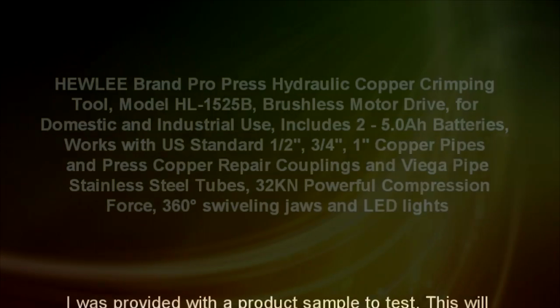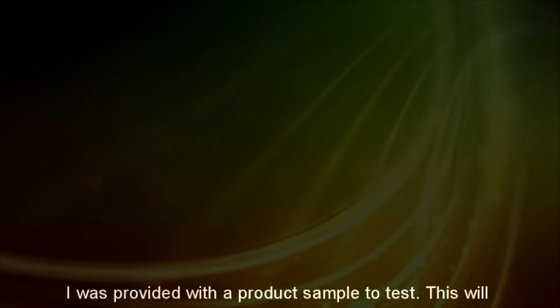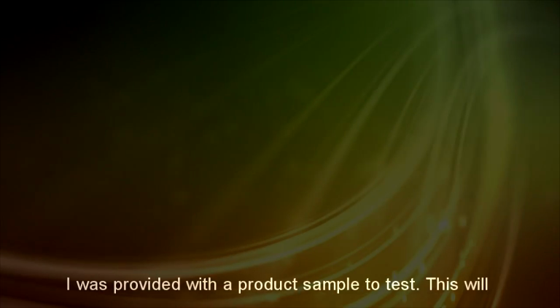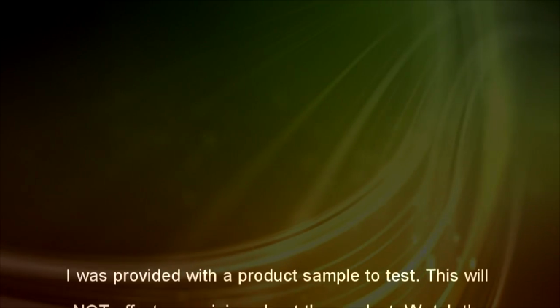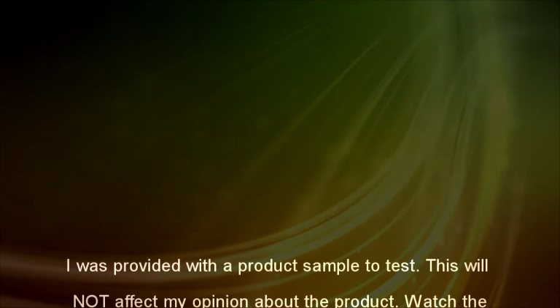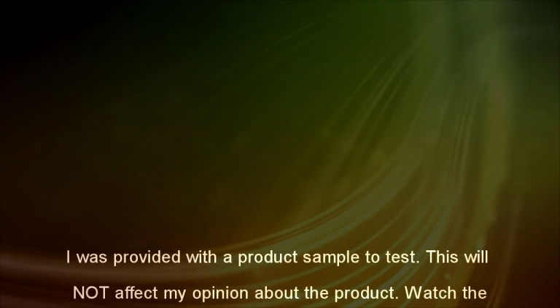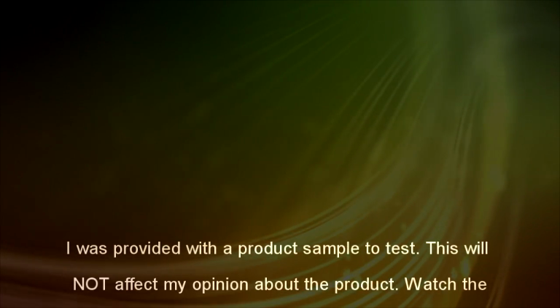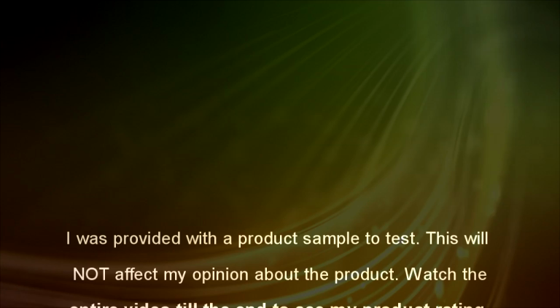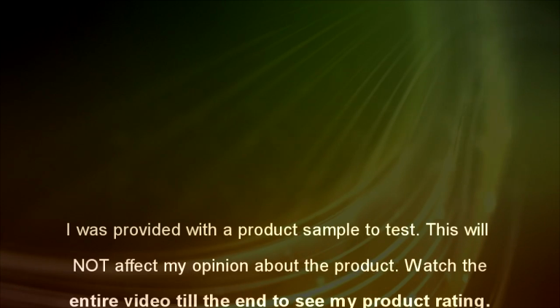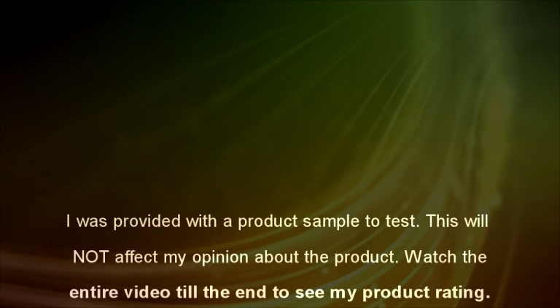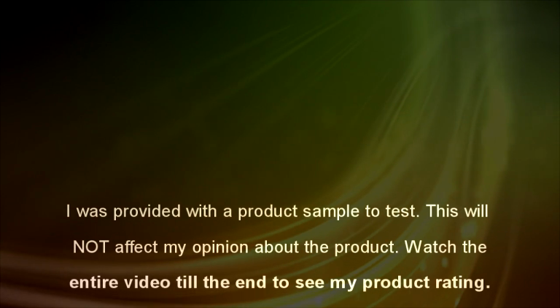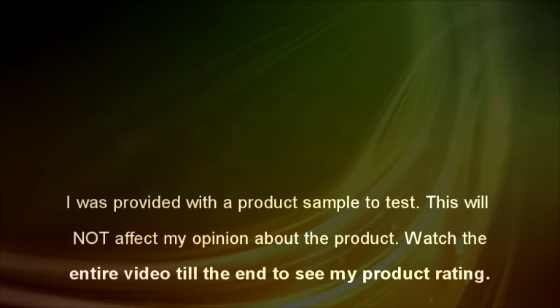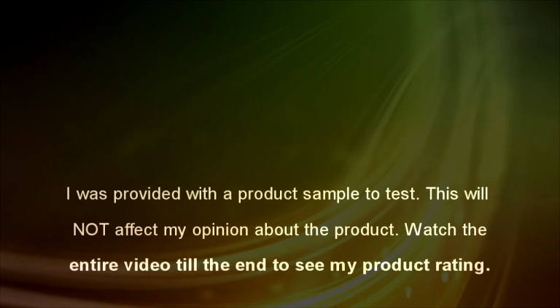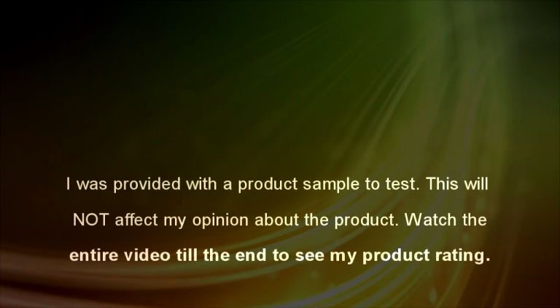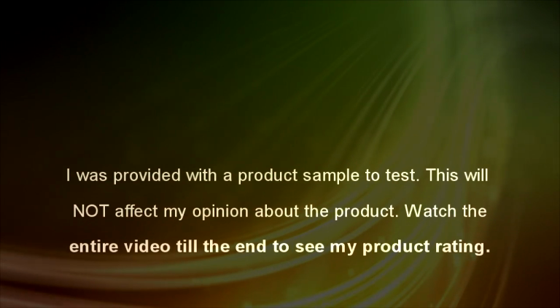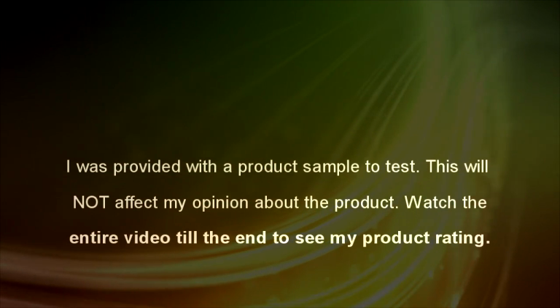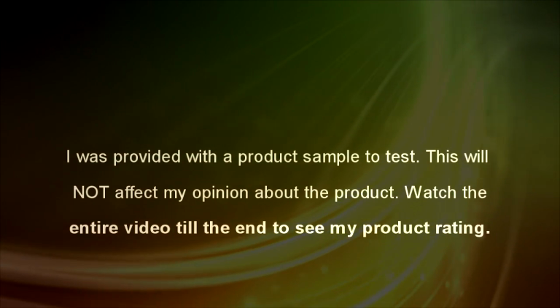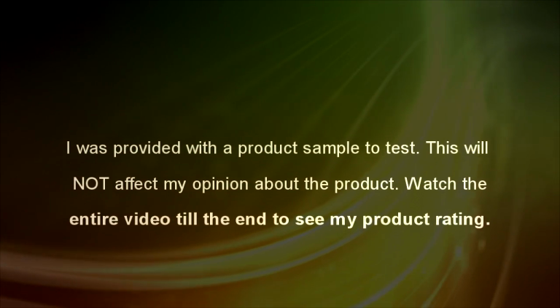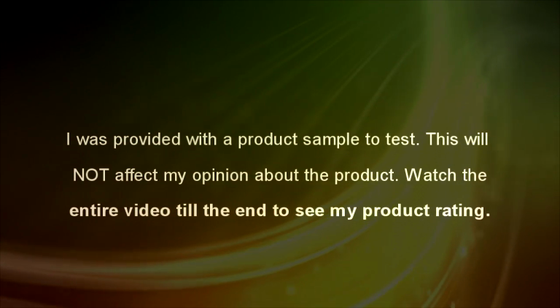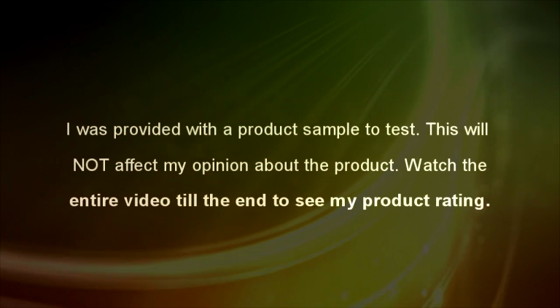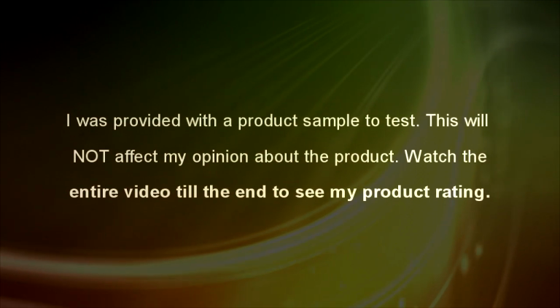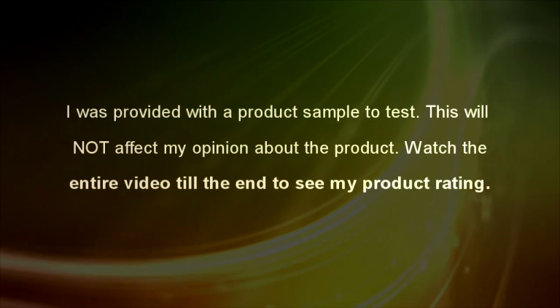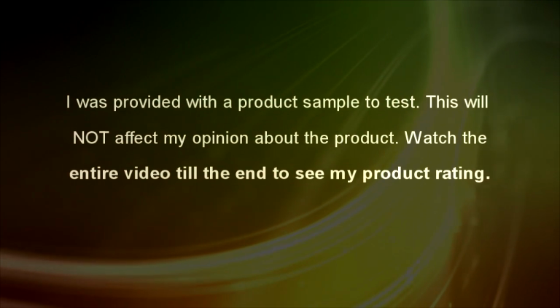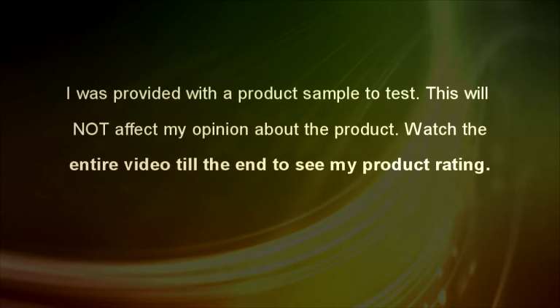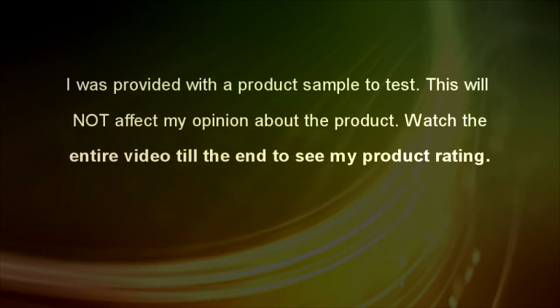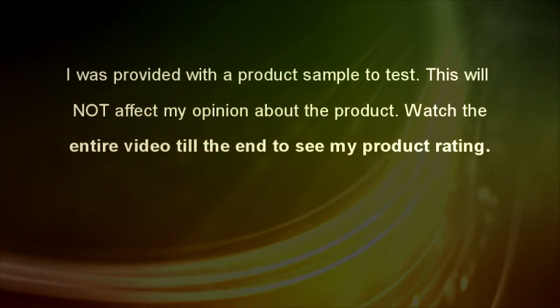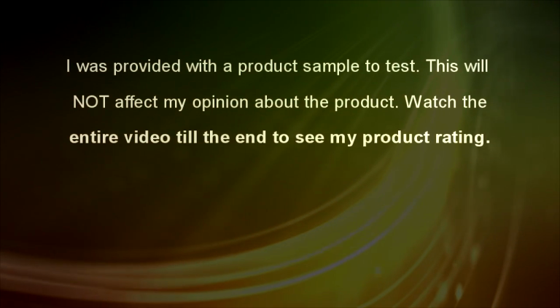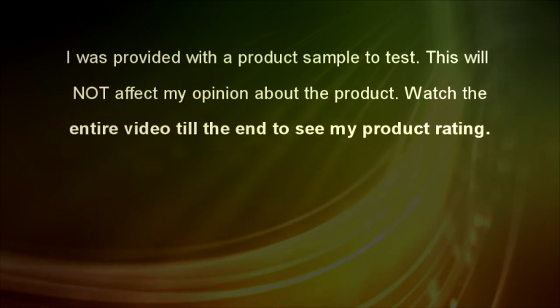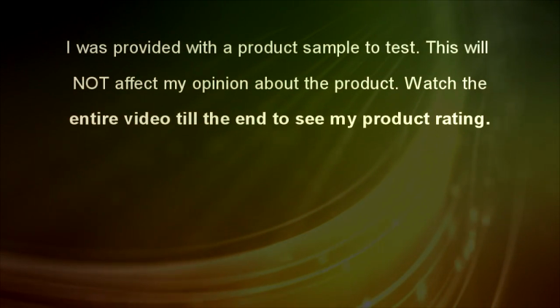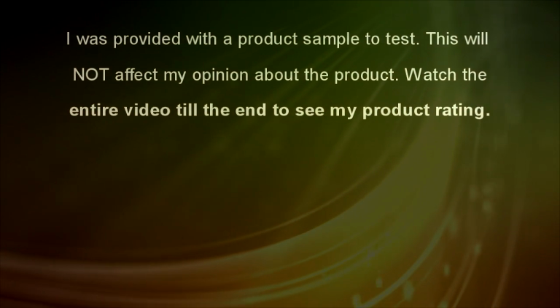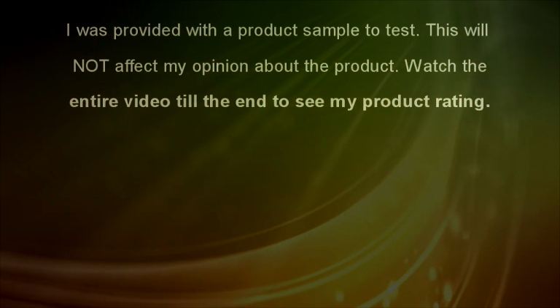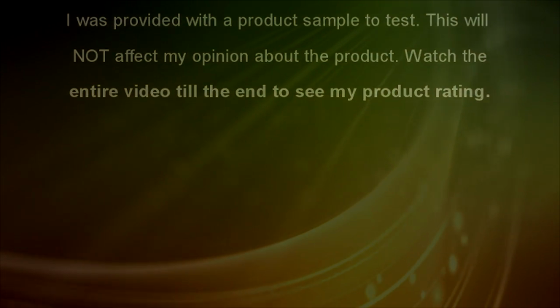I was provided with a product sample to test. This will not affect my opinion about the product. Watch the entire video till the end to see my product rating.